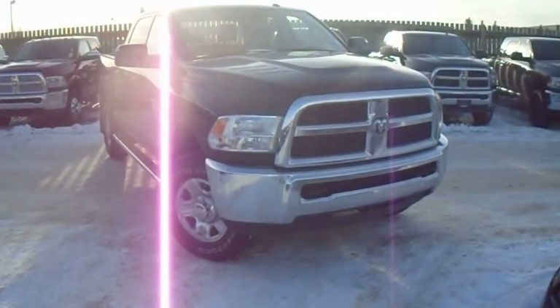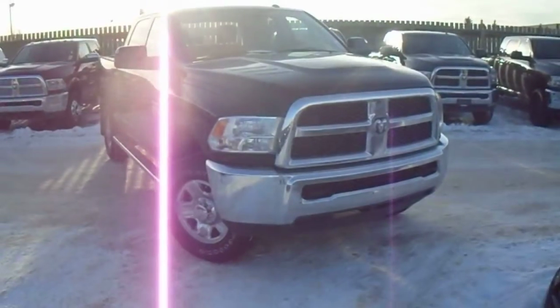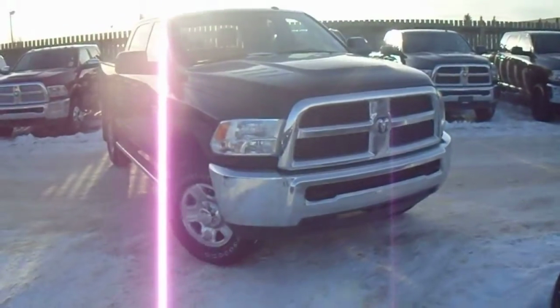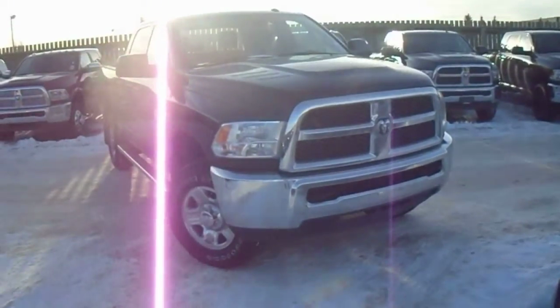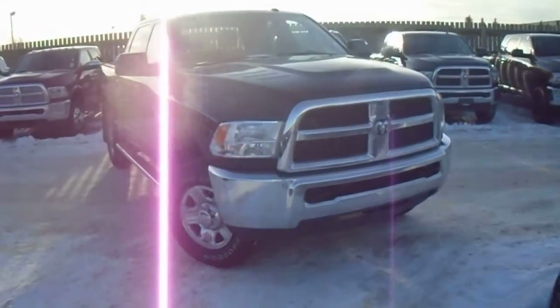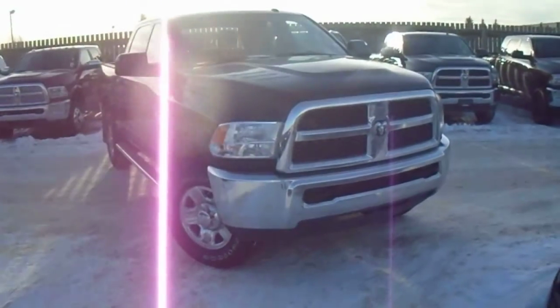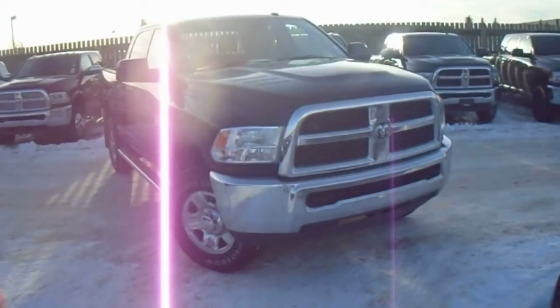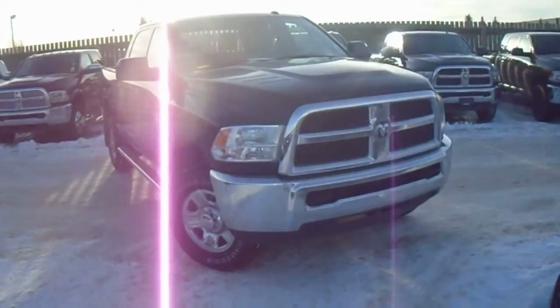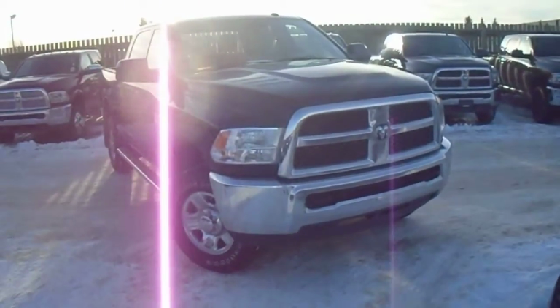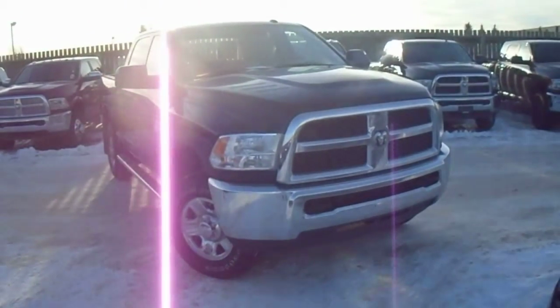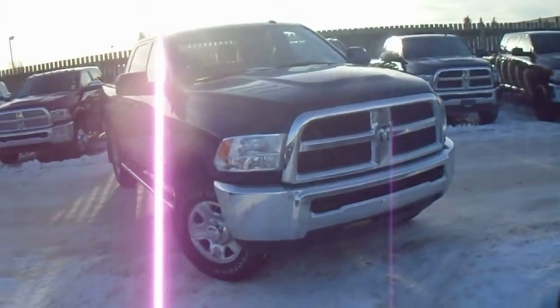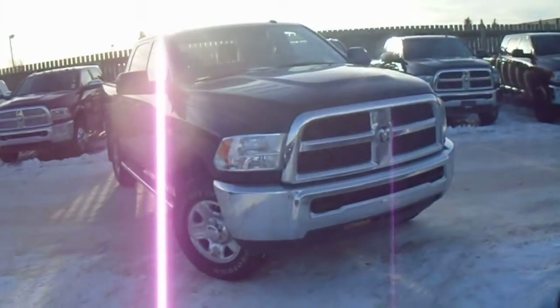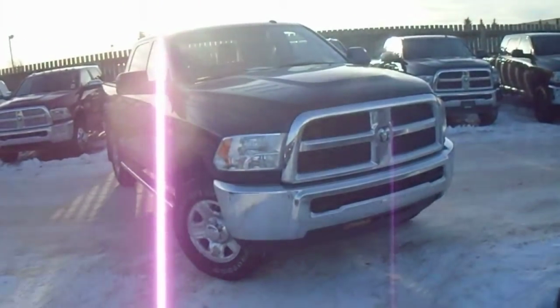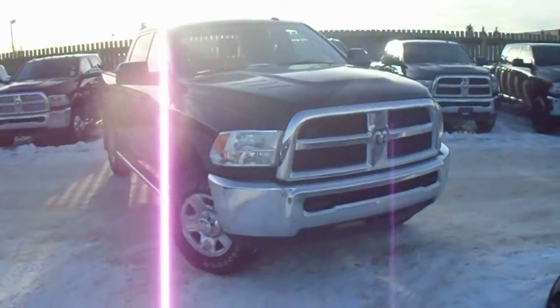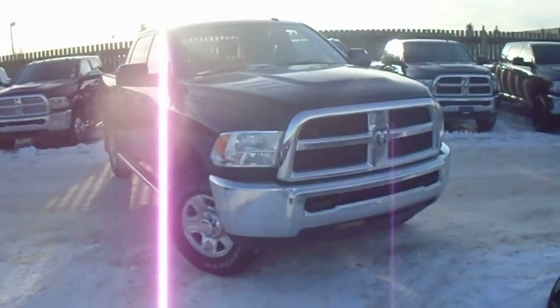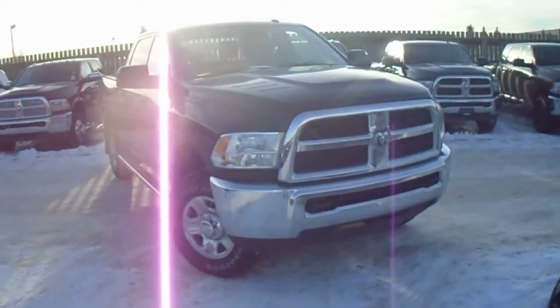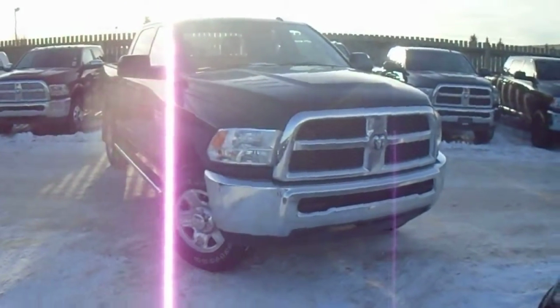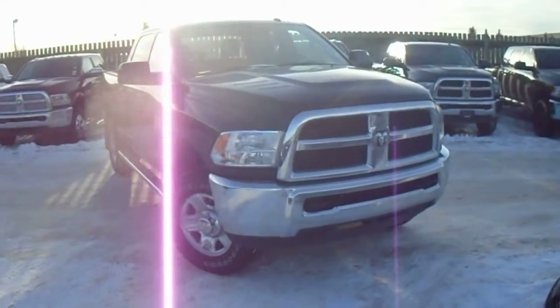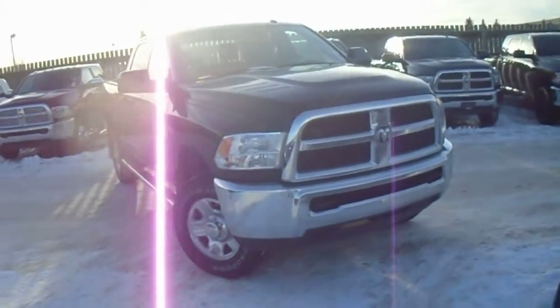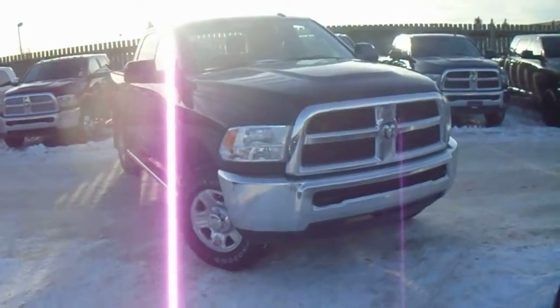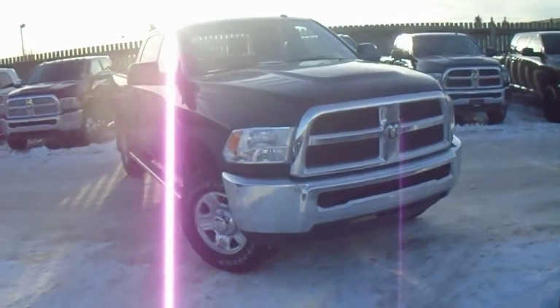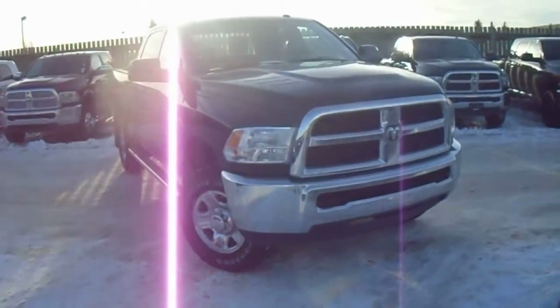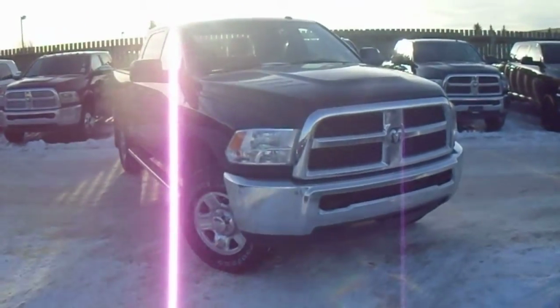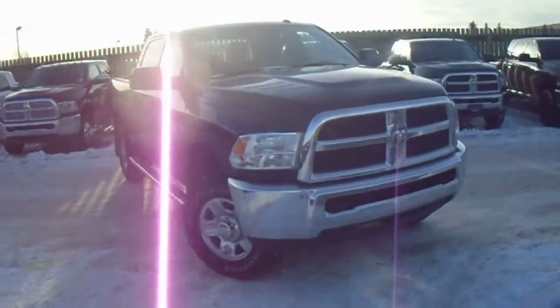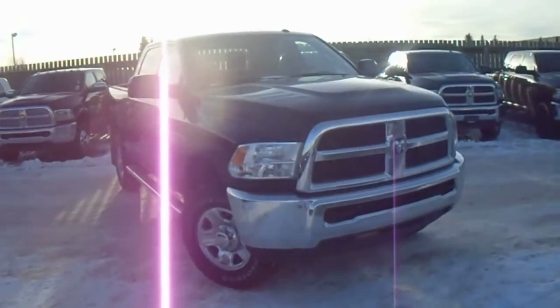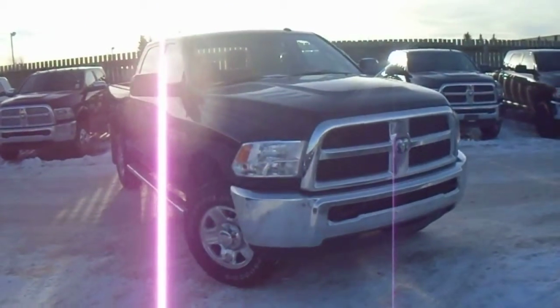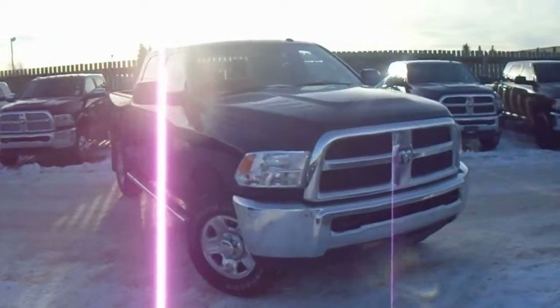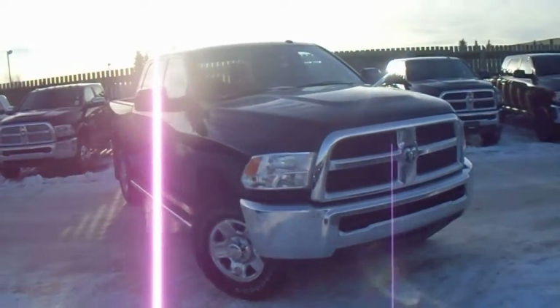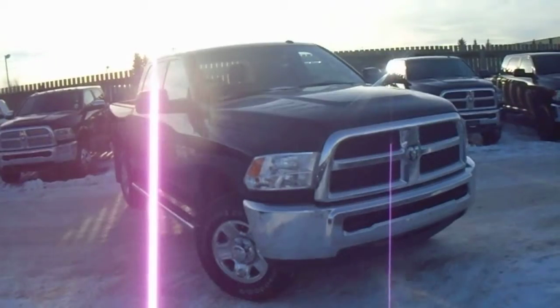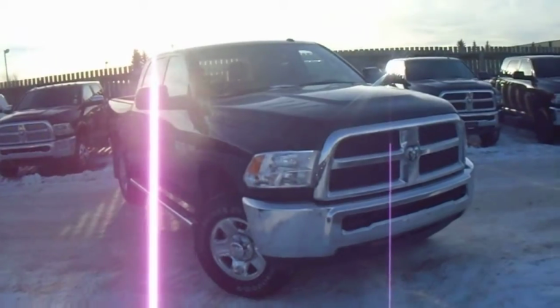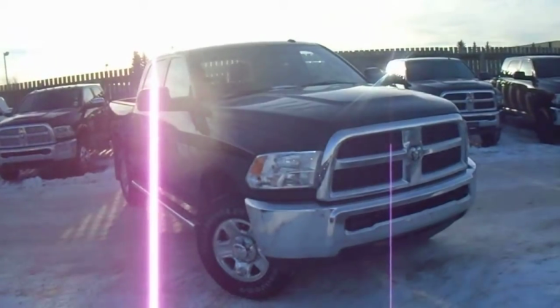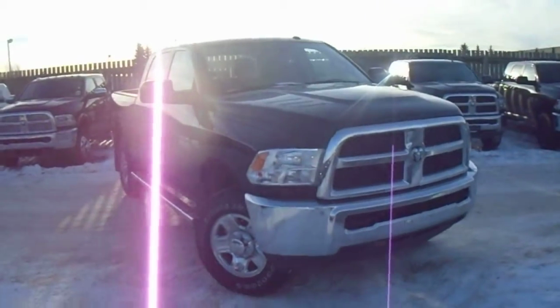Hey there, here's the truck you inquired about. I'm just going to give you a quick walk-around video. This is a 2500 Heavy Duty.